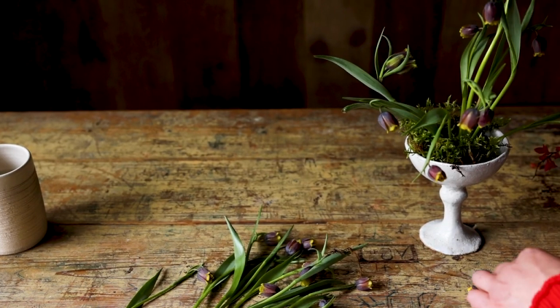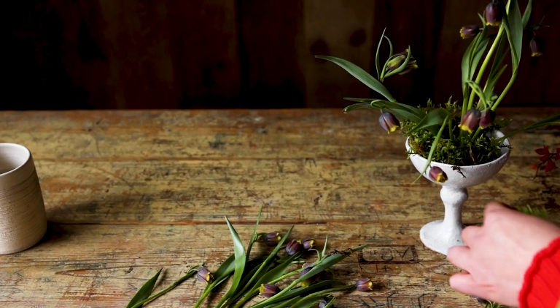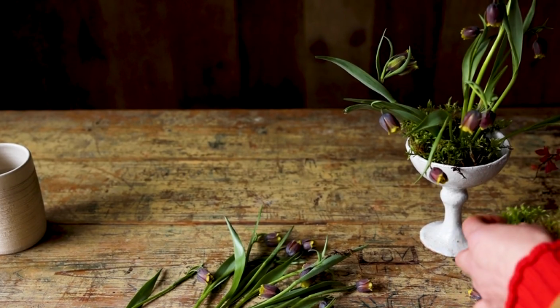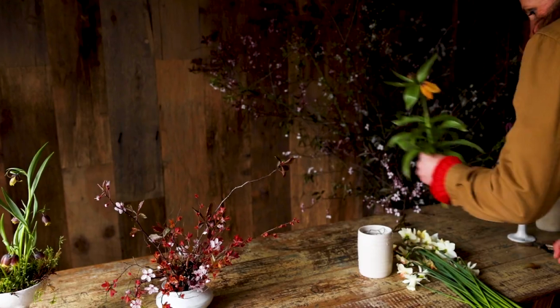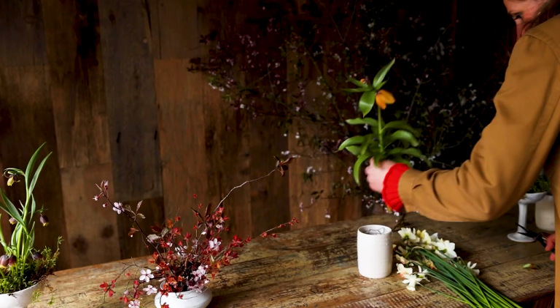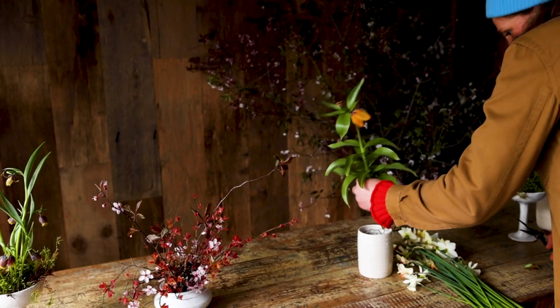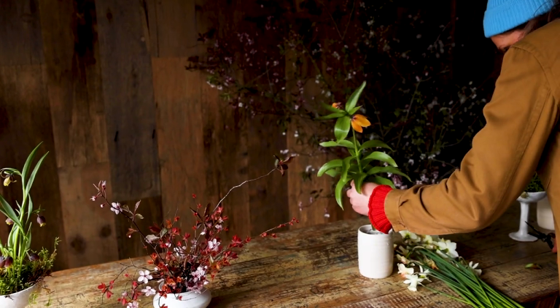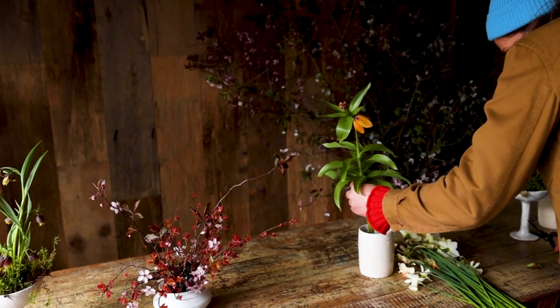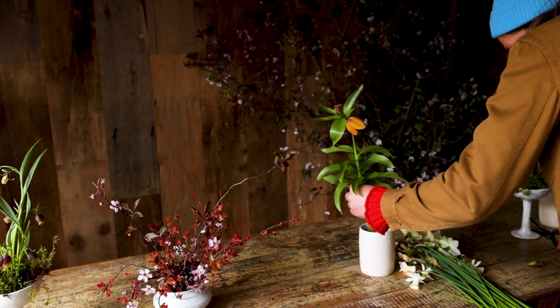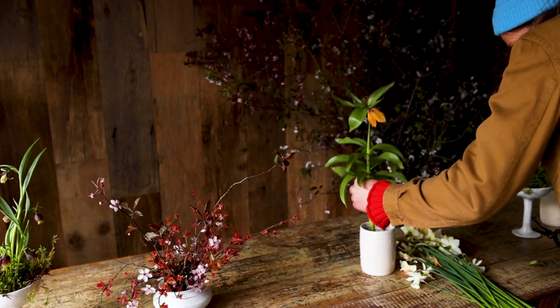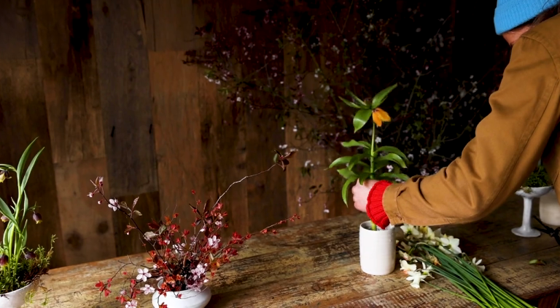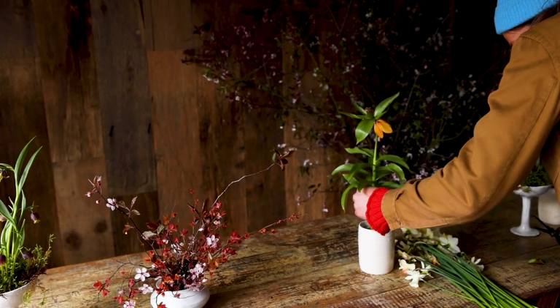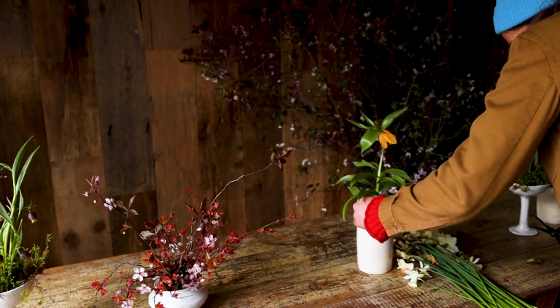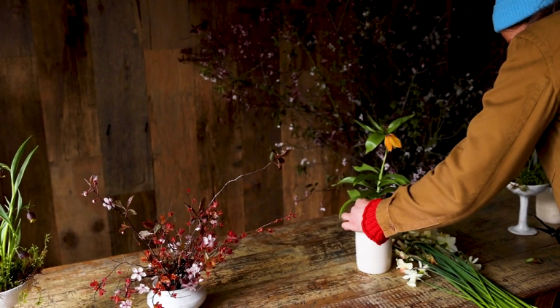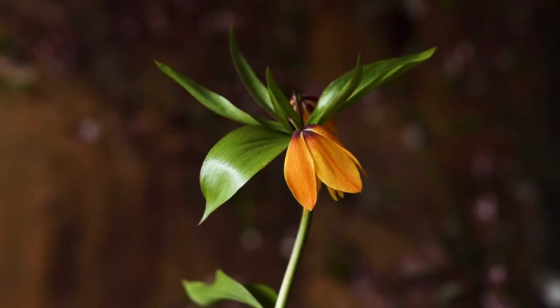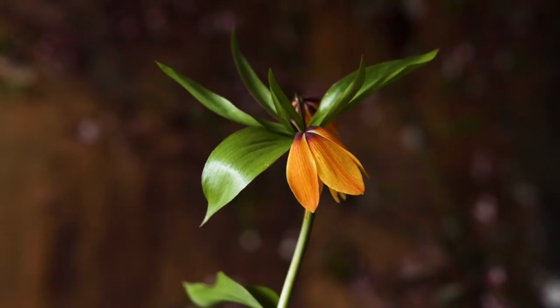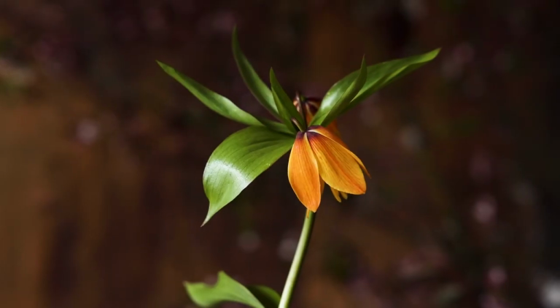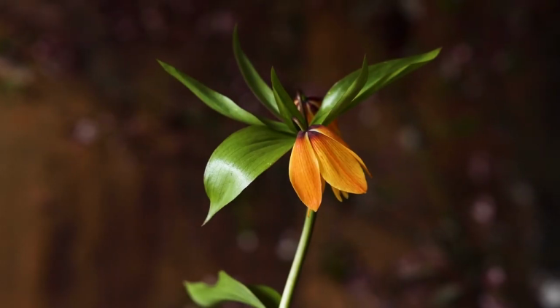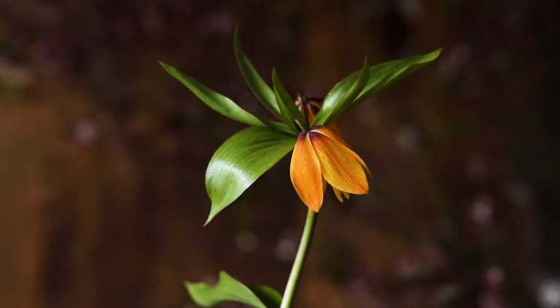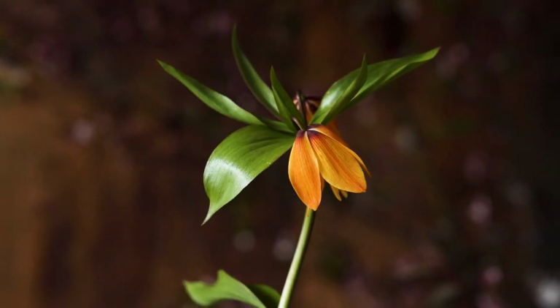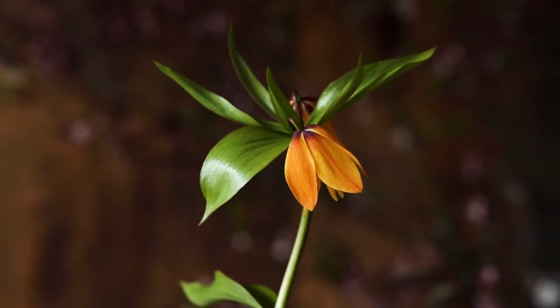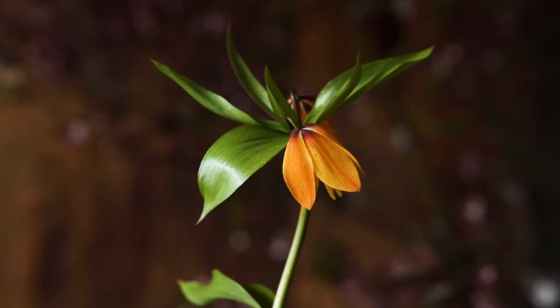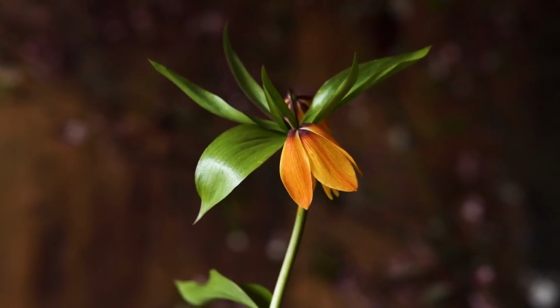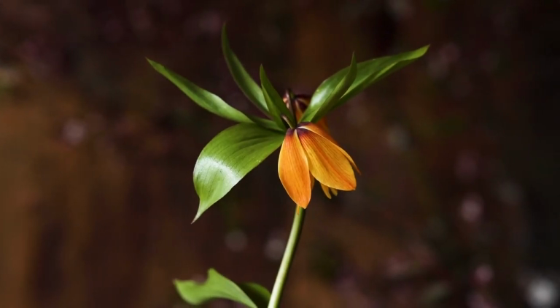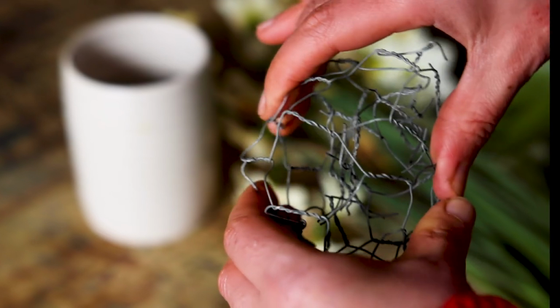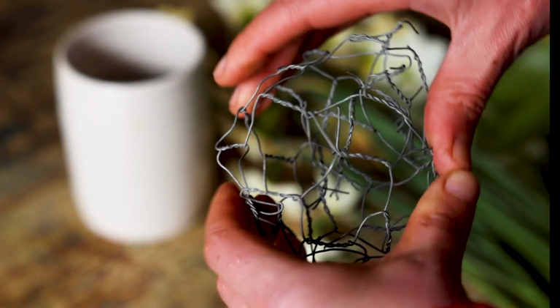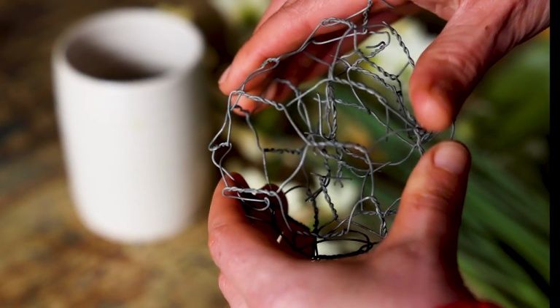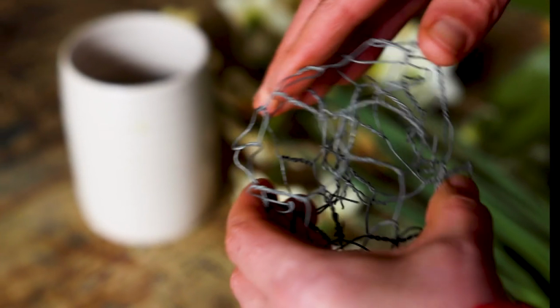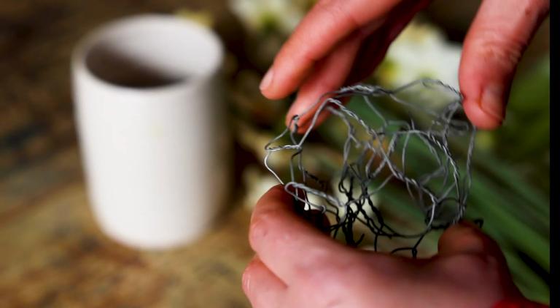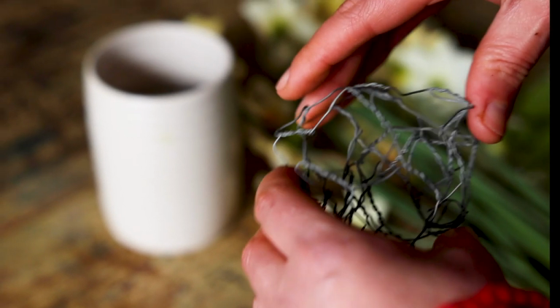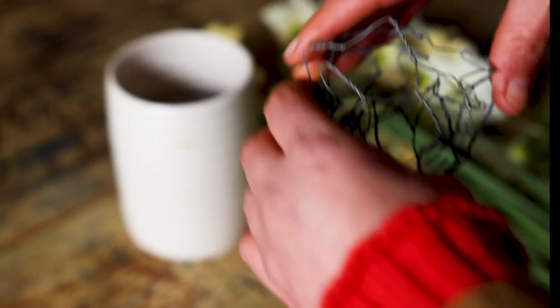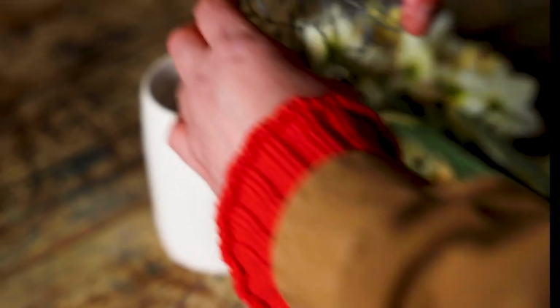One single stem of fritillaria imperialis. She doesn't like to share much so she's allowed to stand alone.